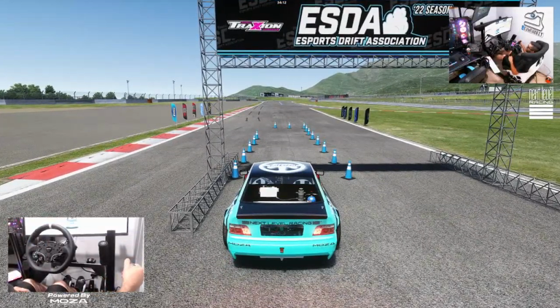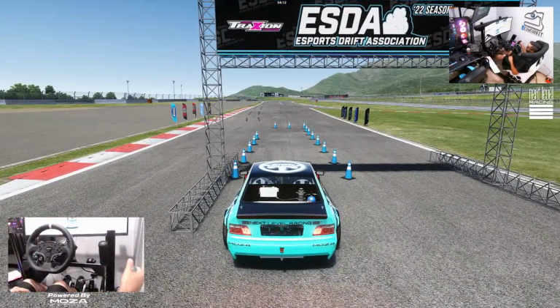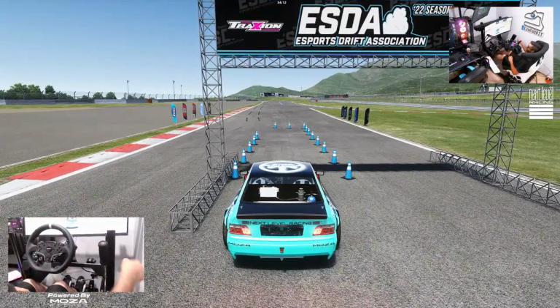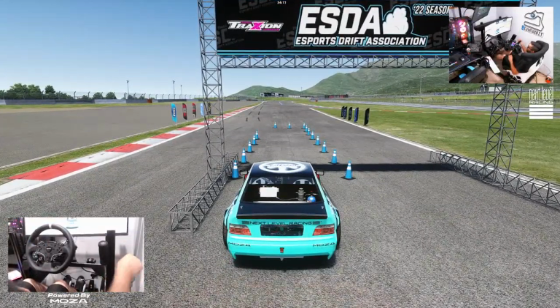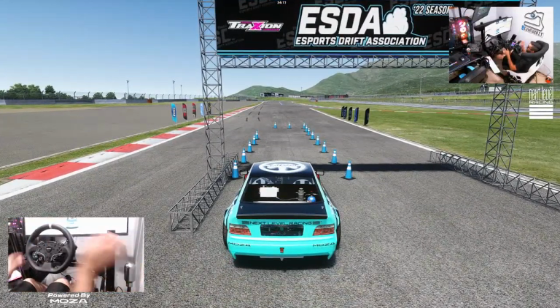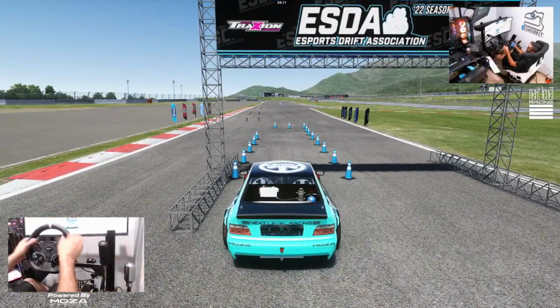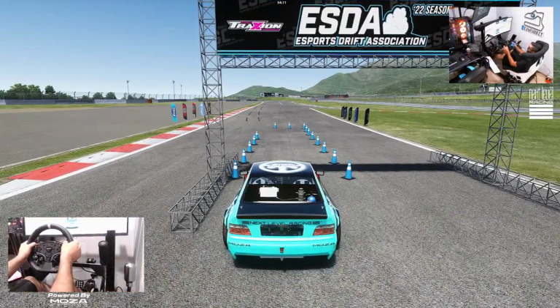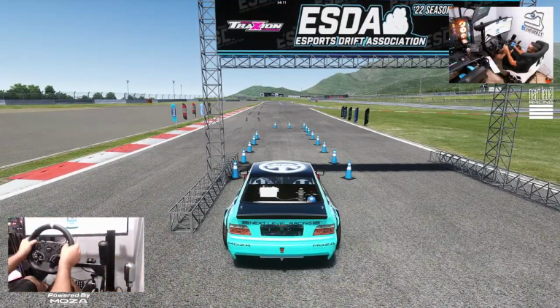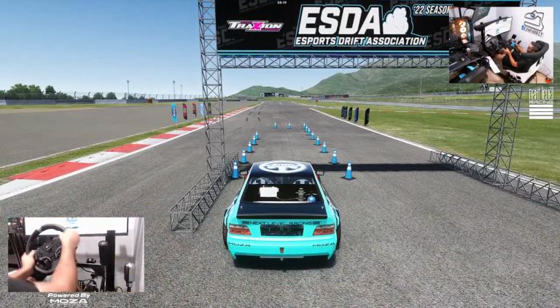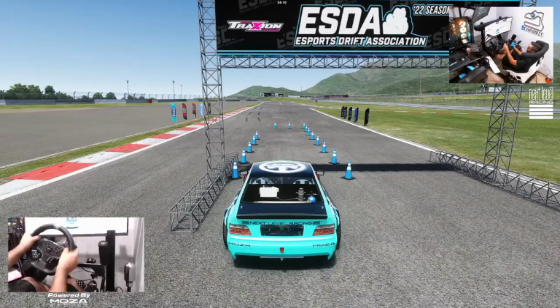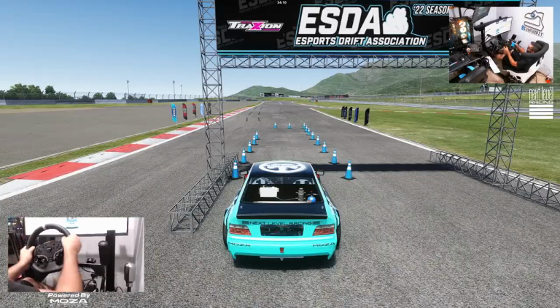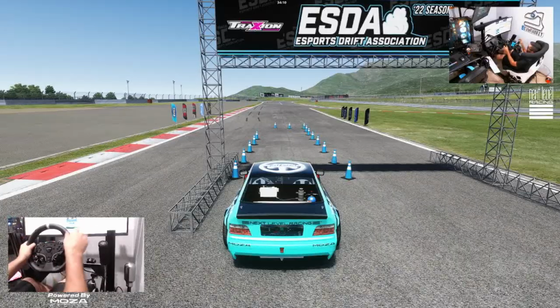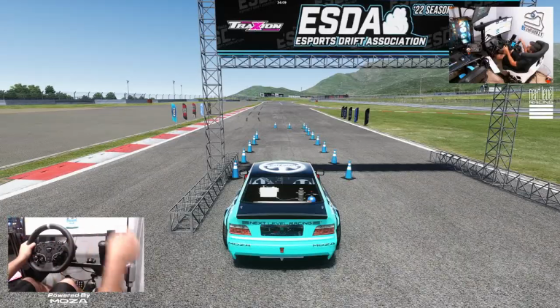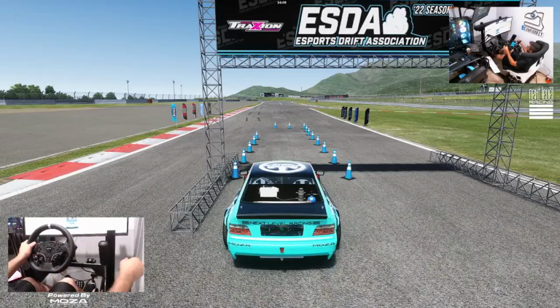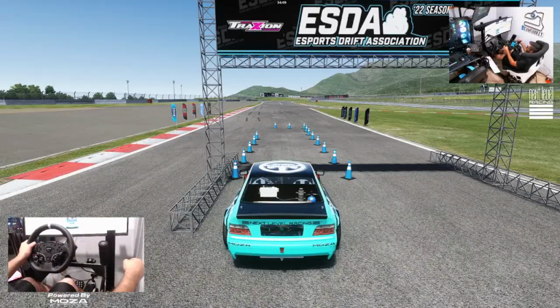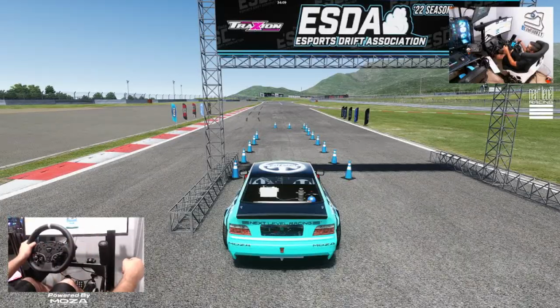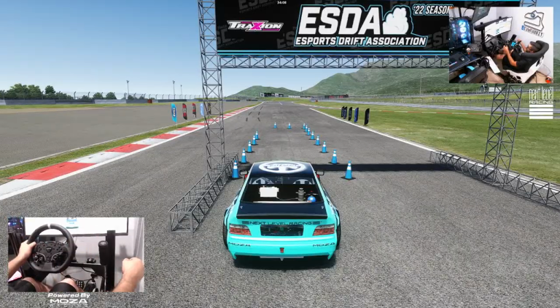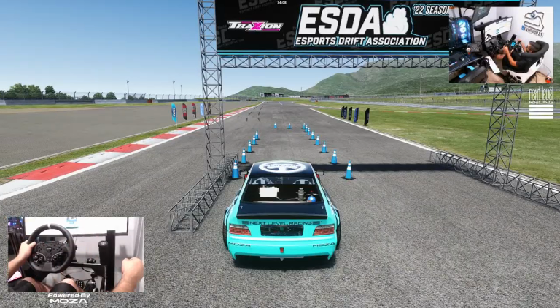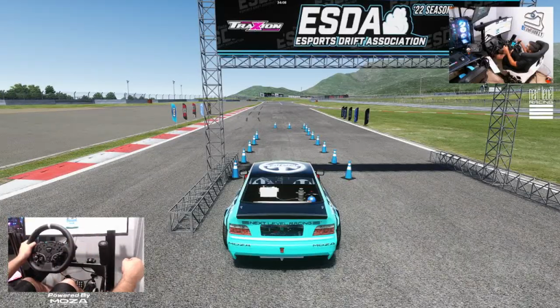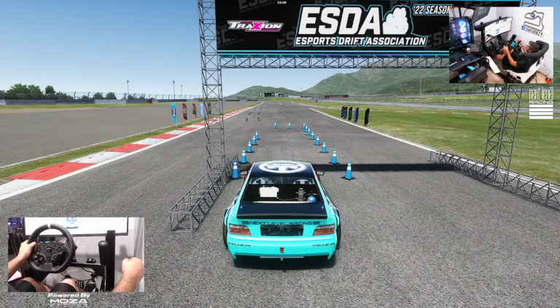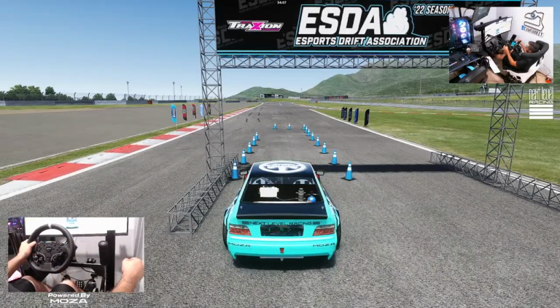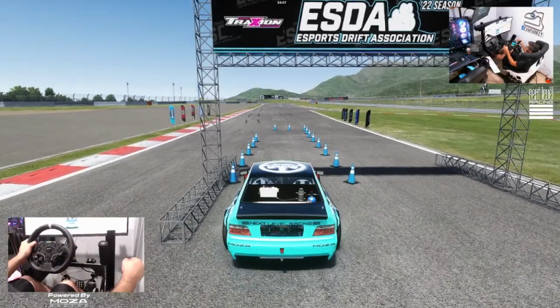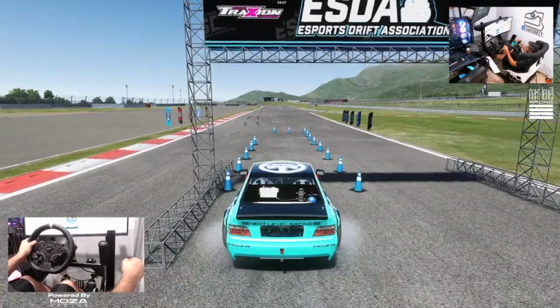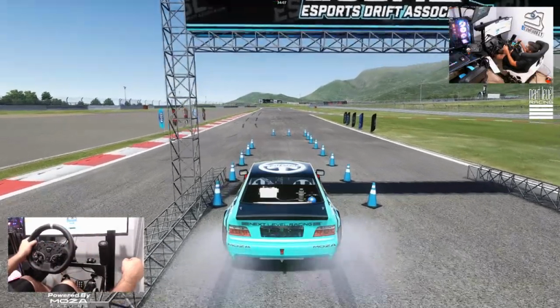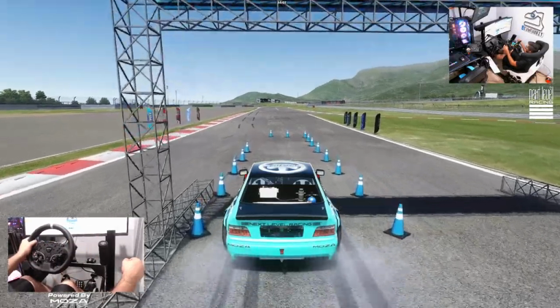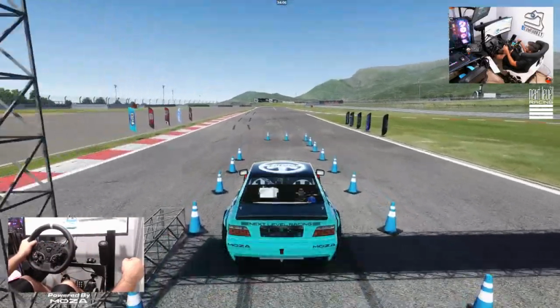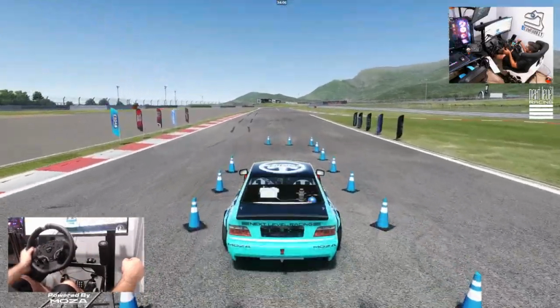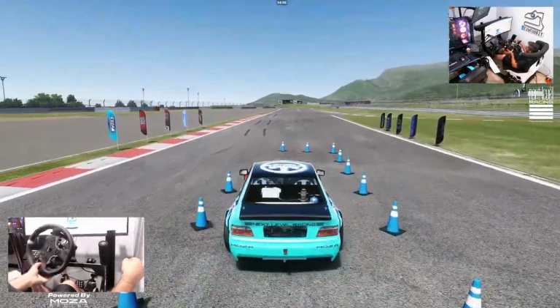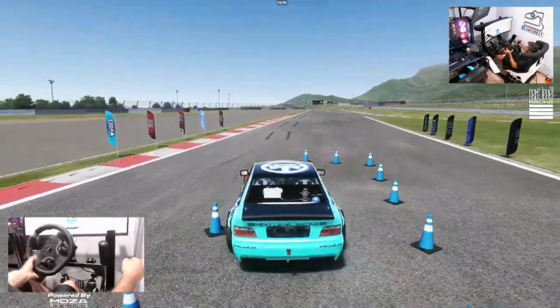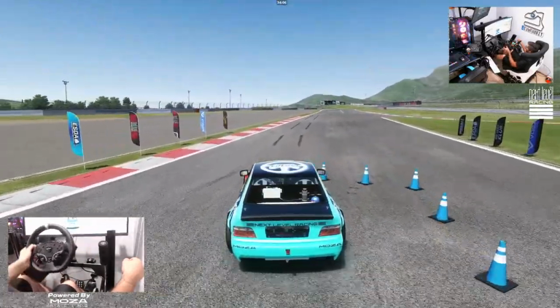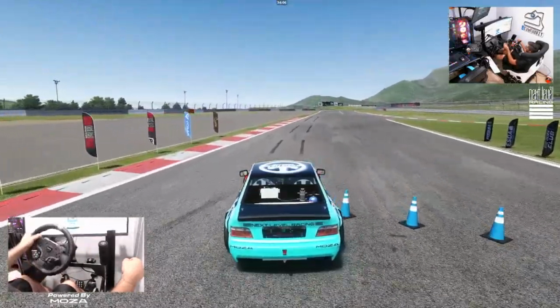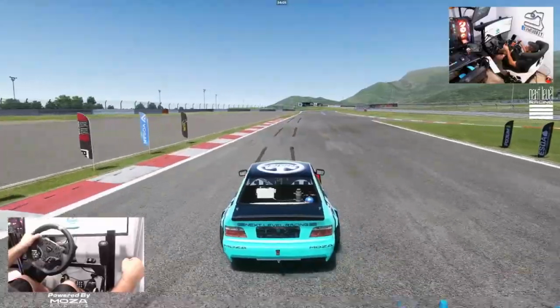We're going to start this thing in second gear. I believe this could be a fifth gear track.